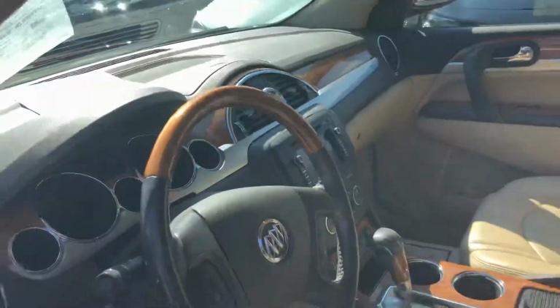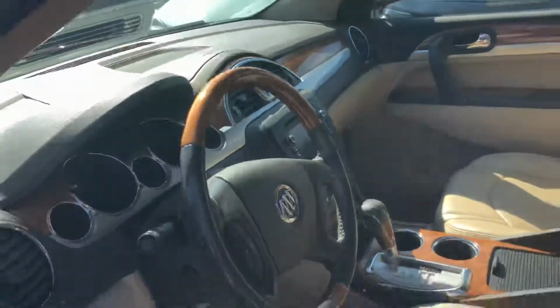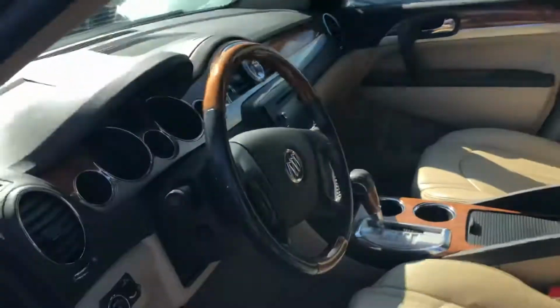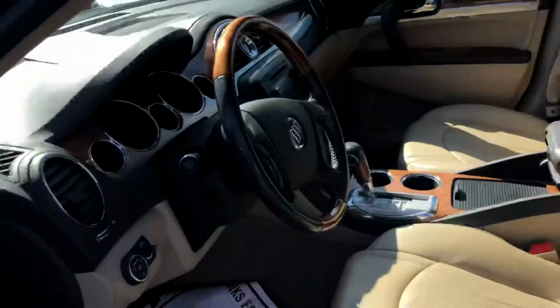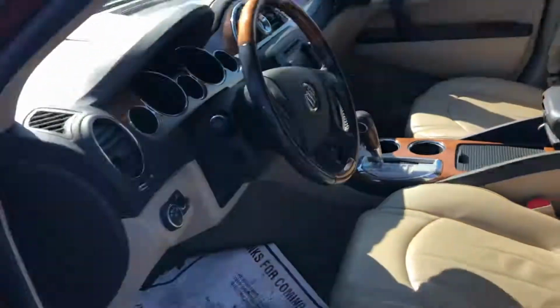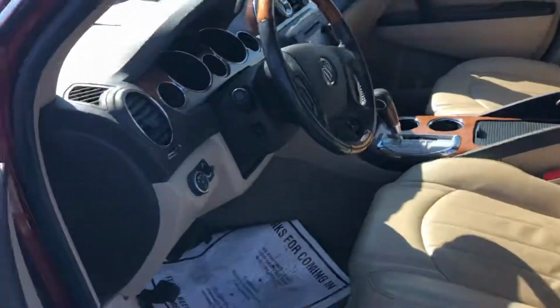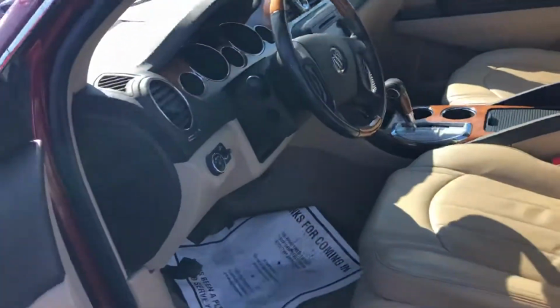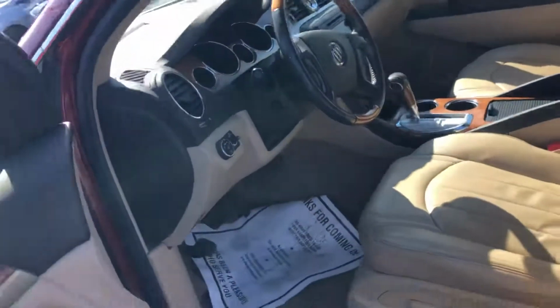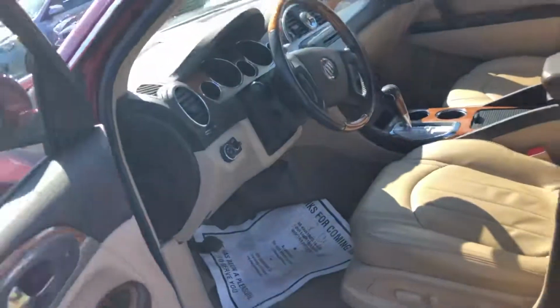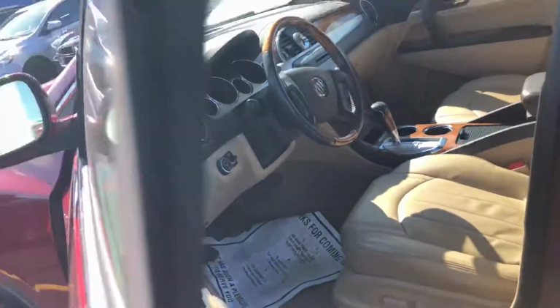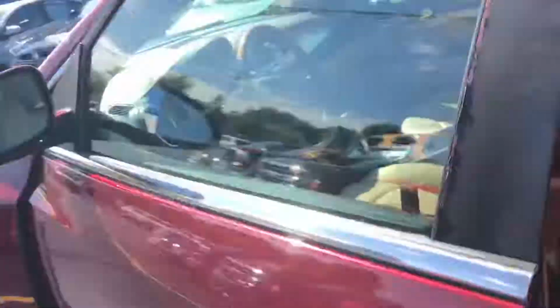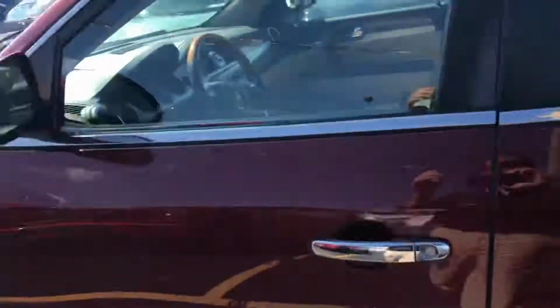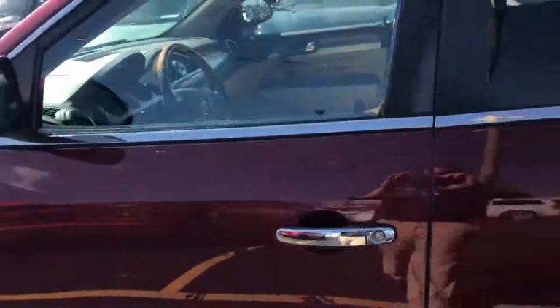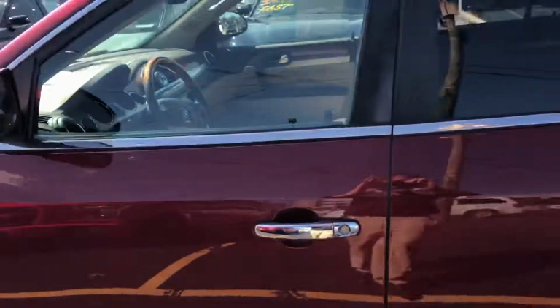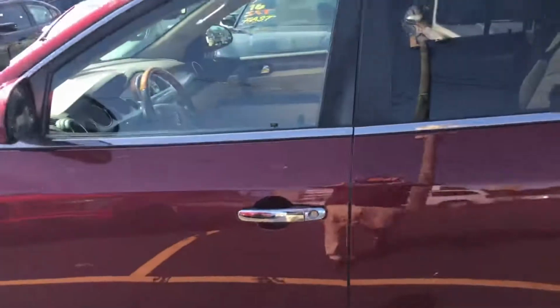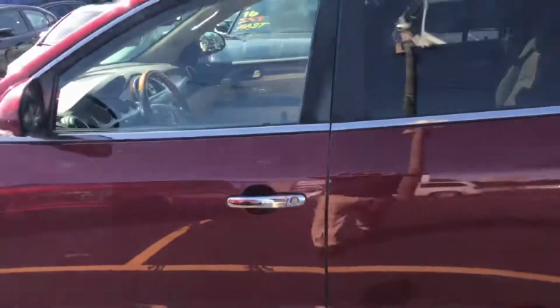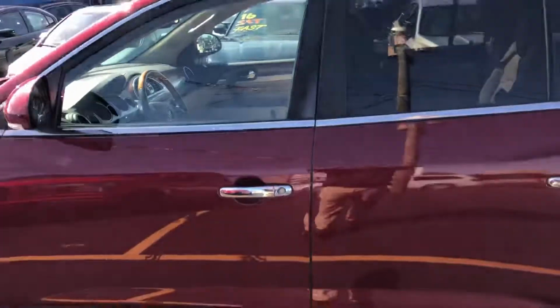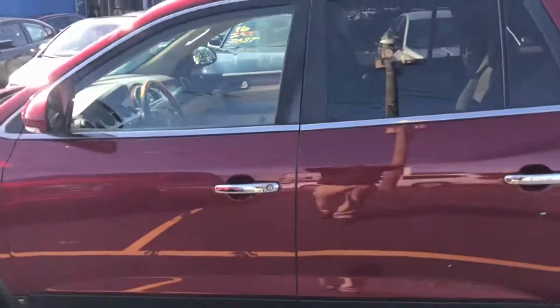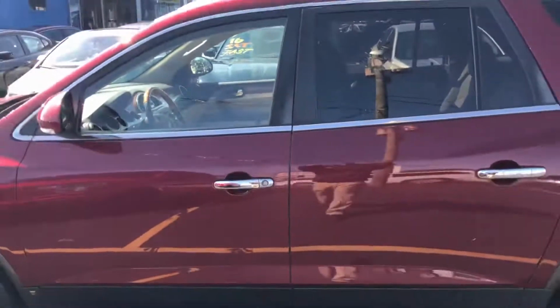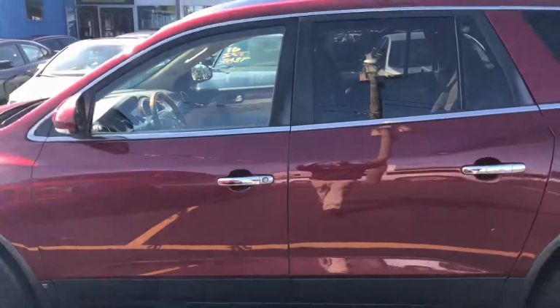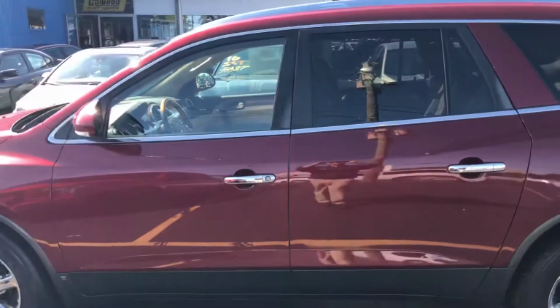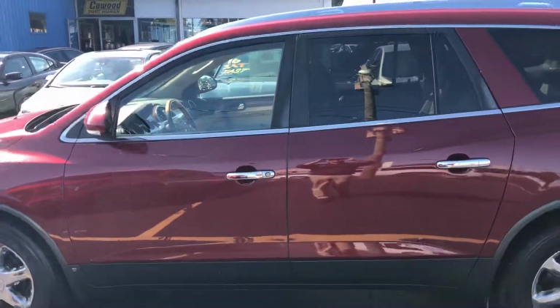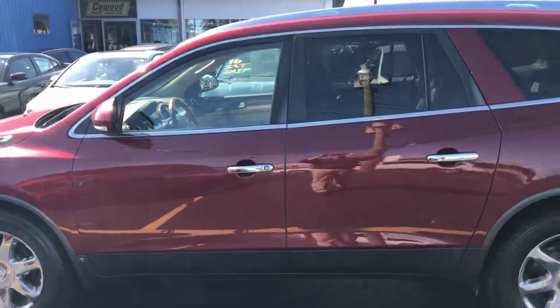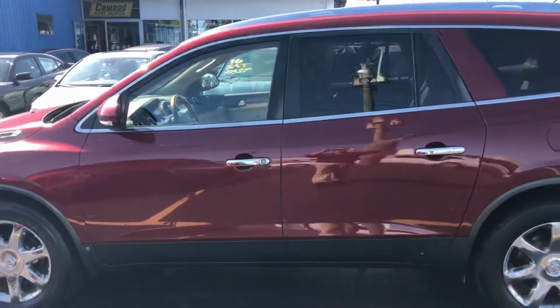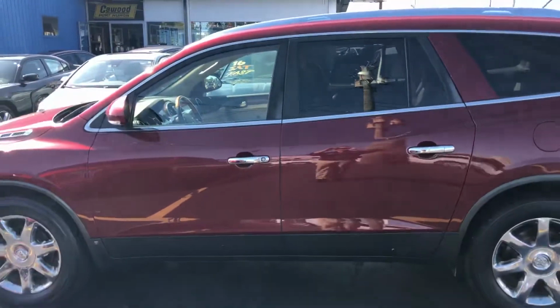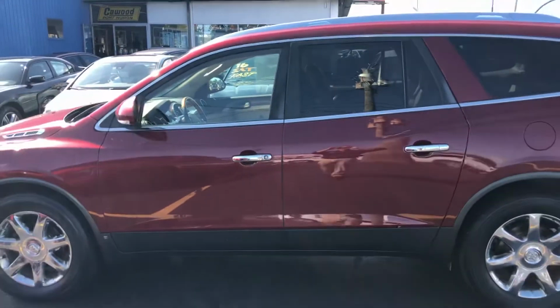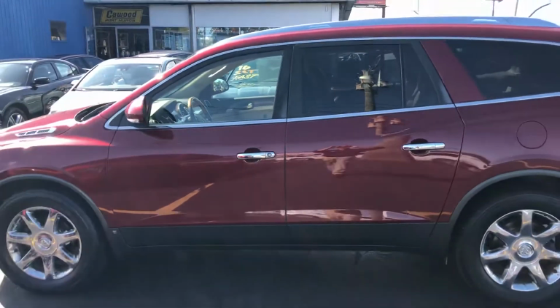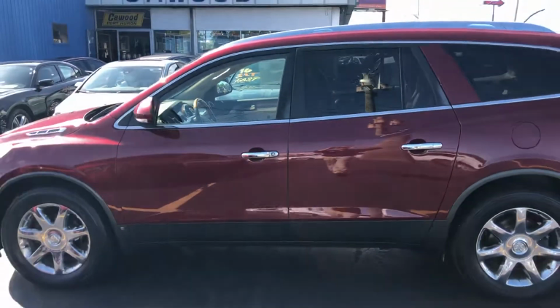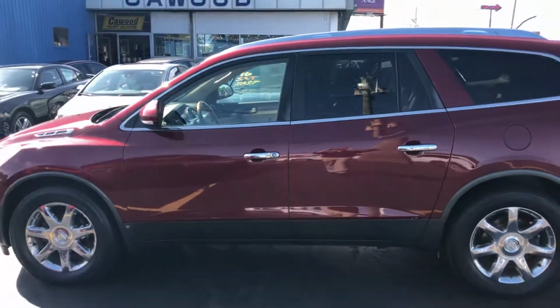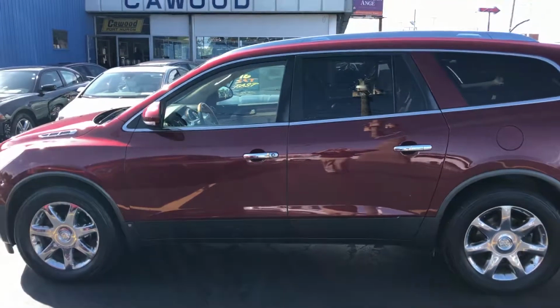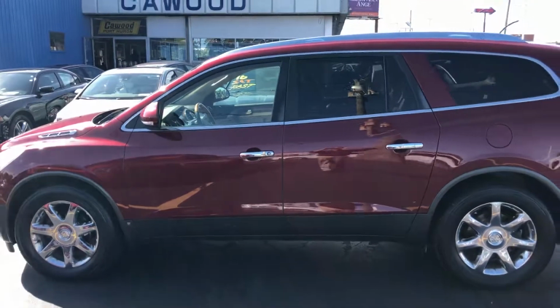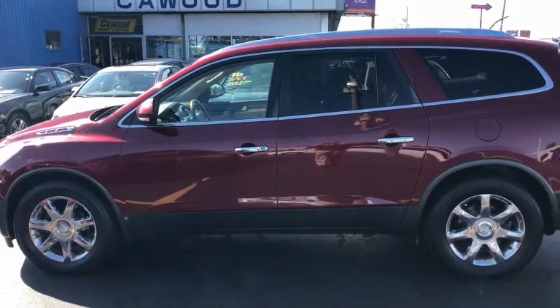Very clean 2009 Buick Enclave. Come on in today and see us. Thank you.